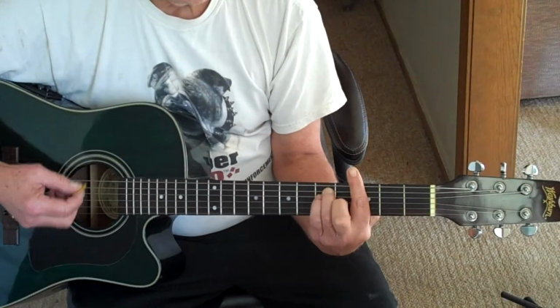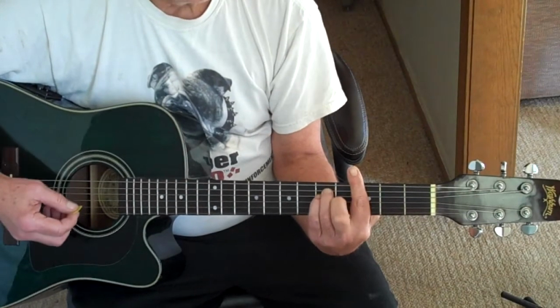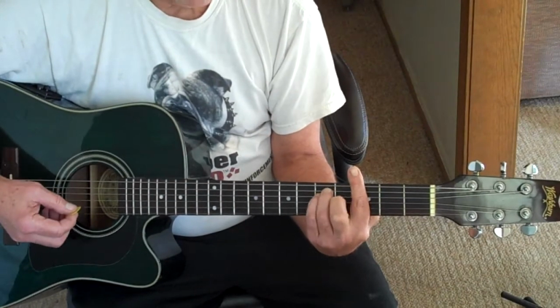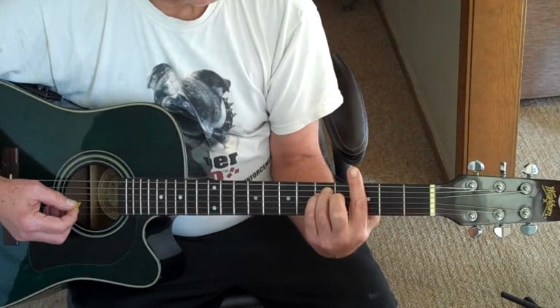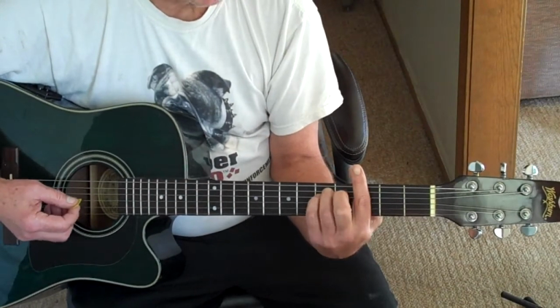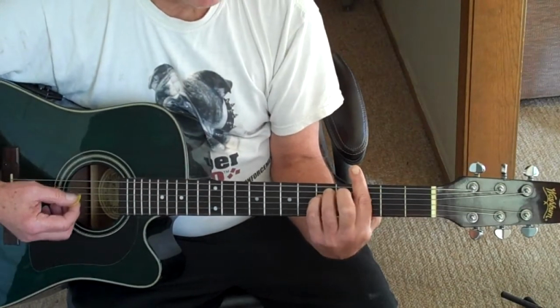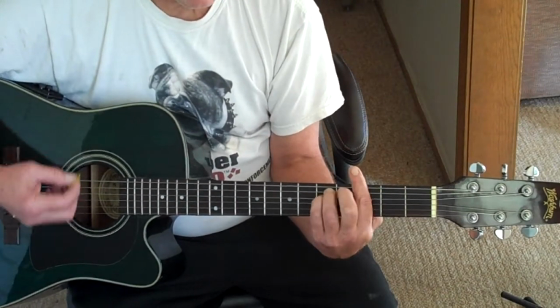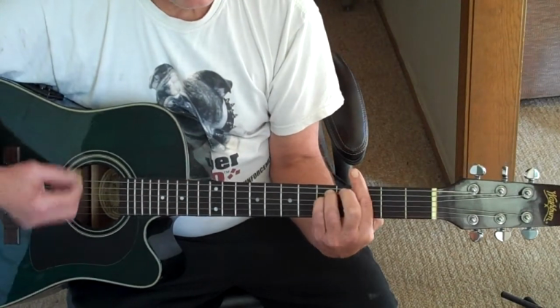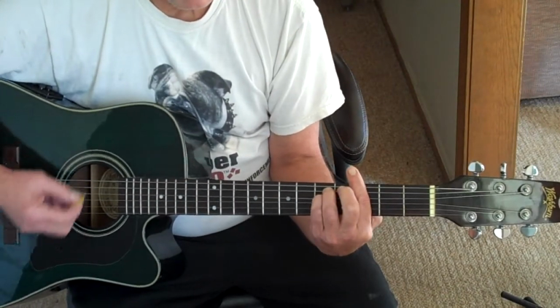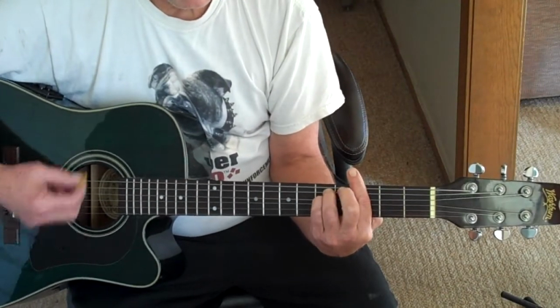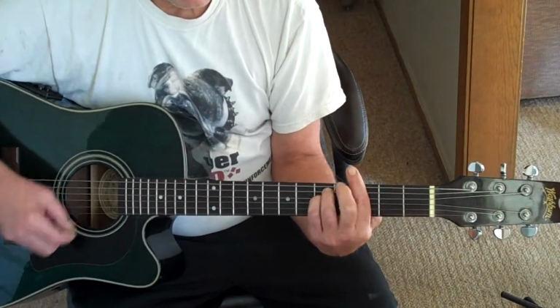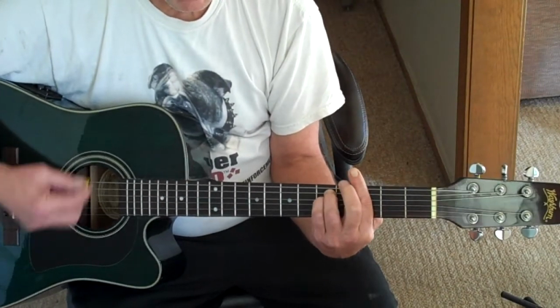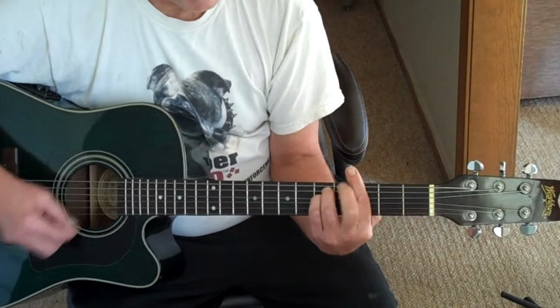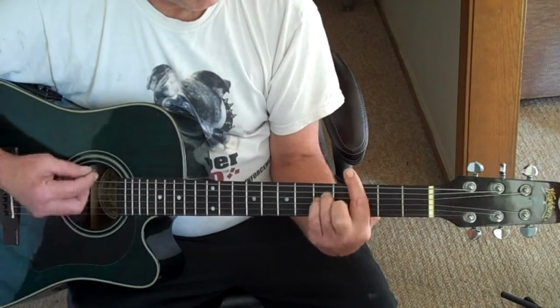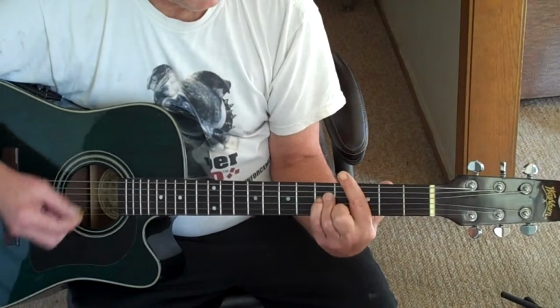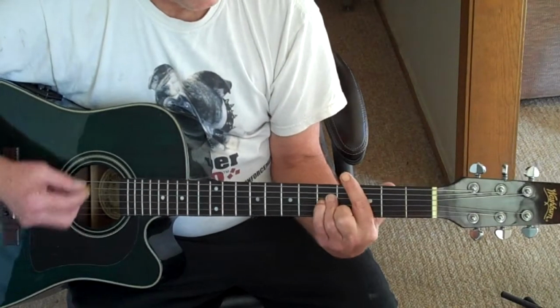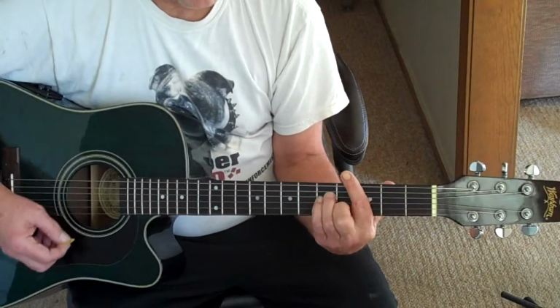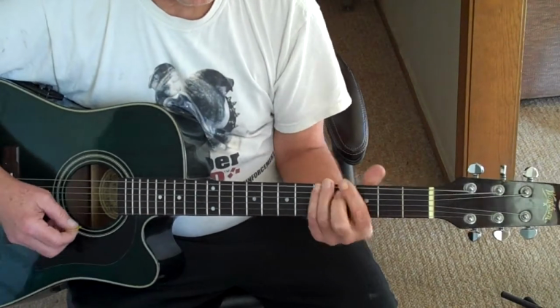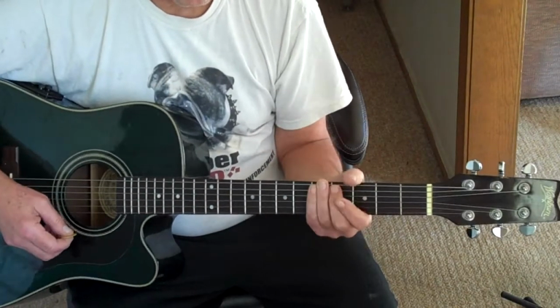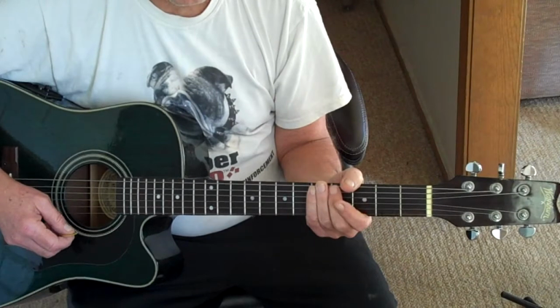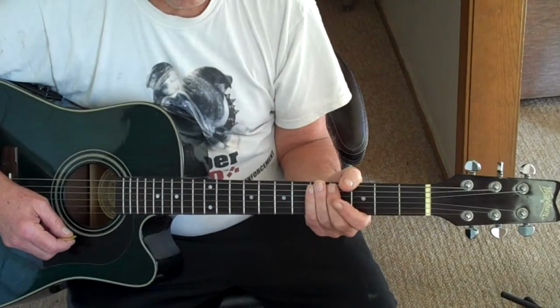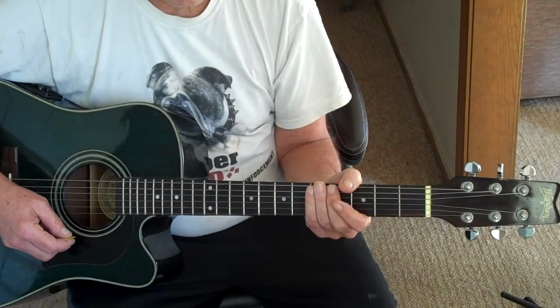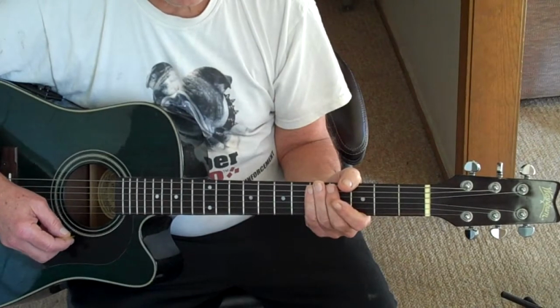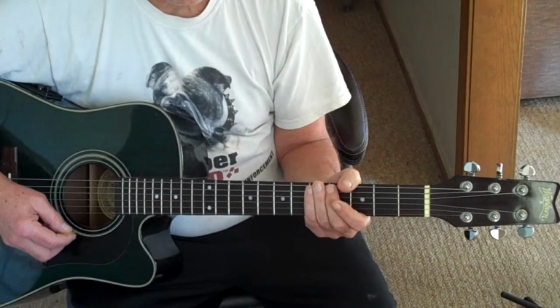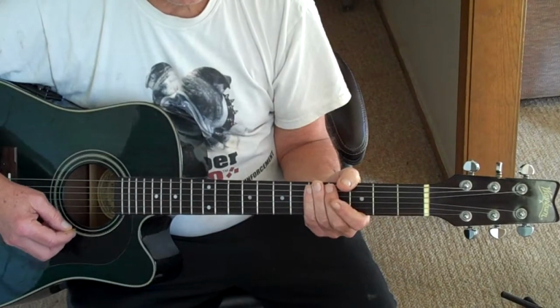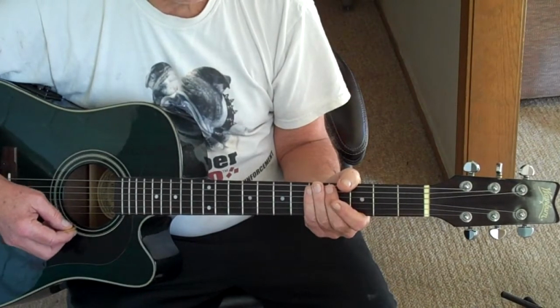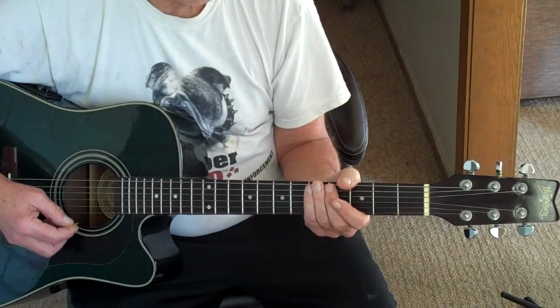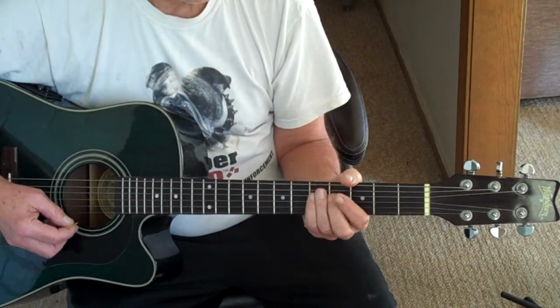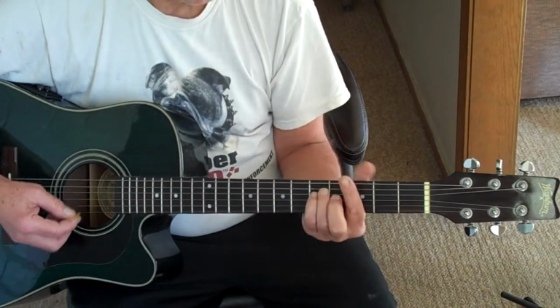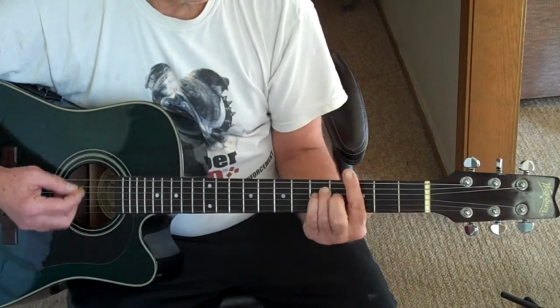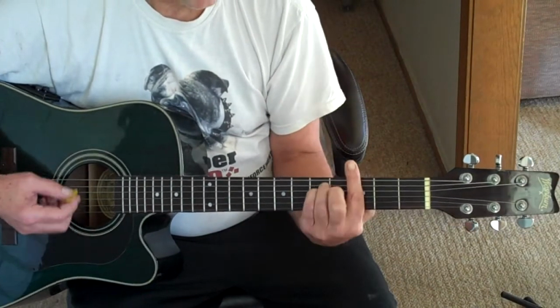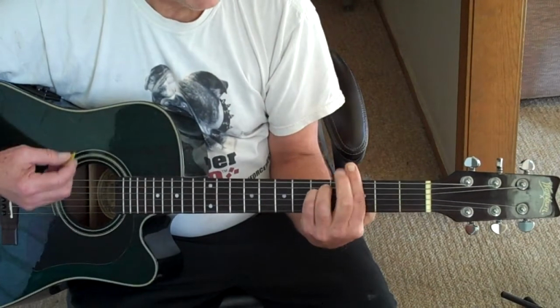Back to G minor. She had oh oh oh kisses, Sweeter Than Wine.